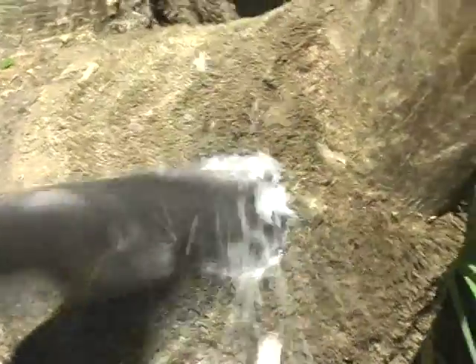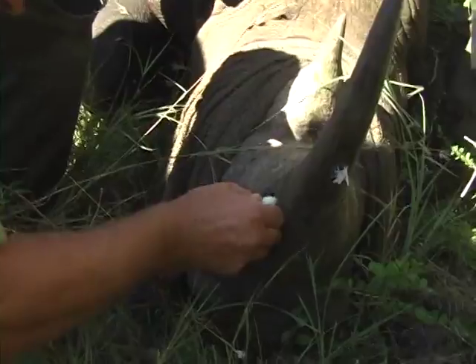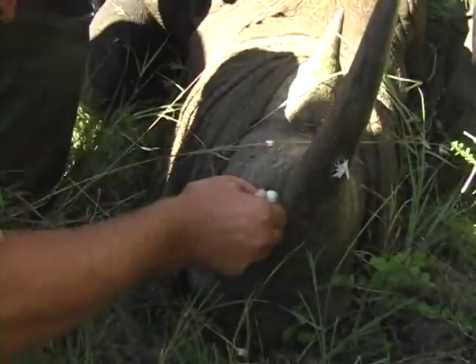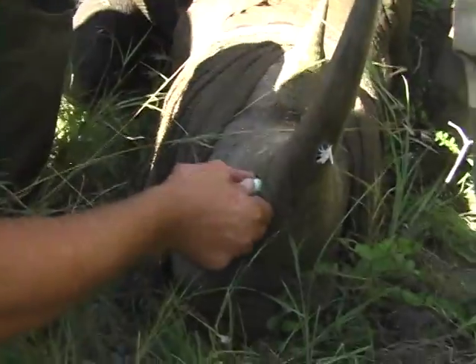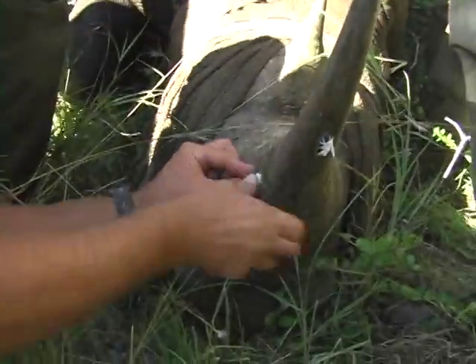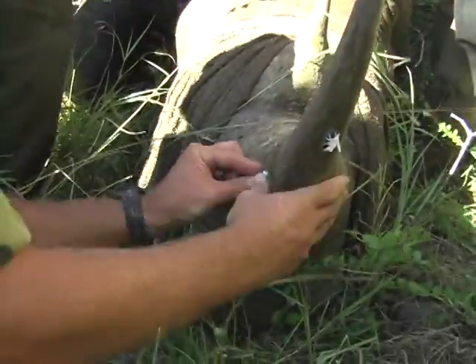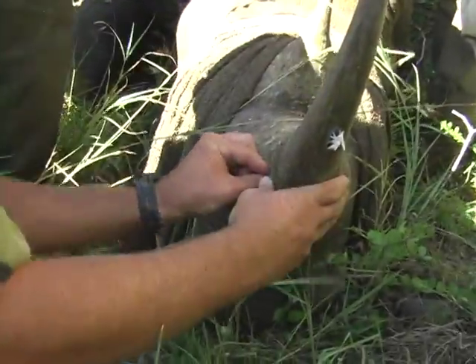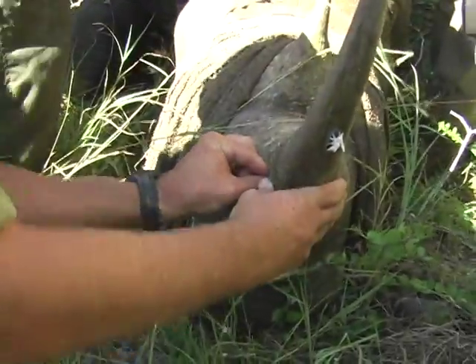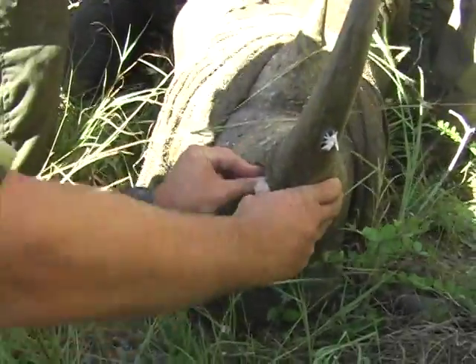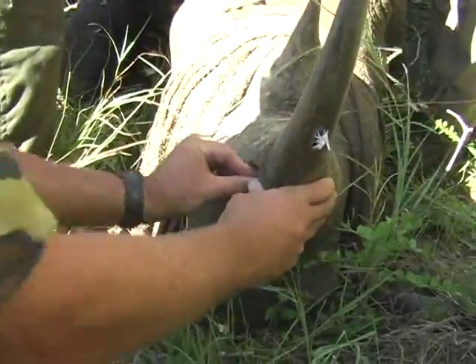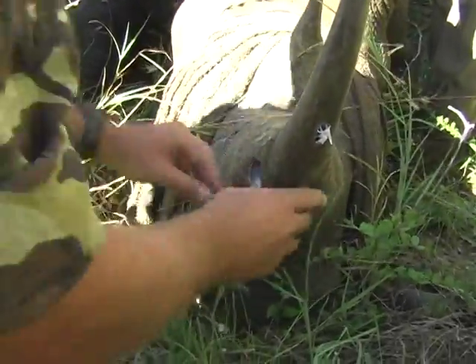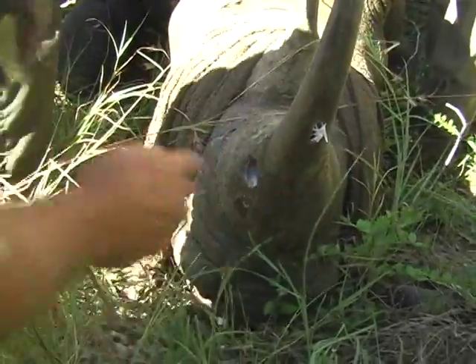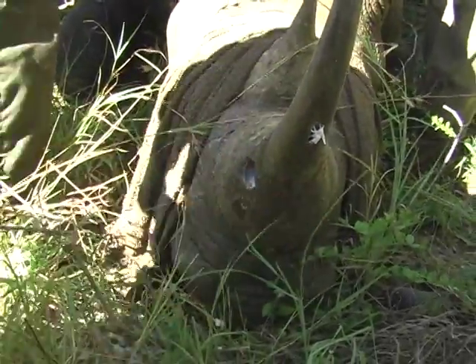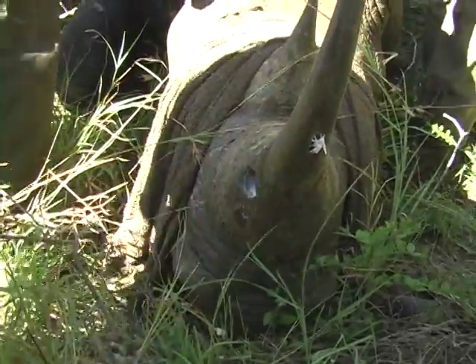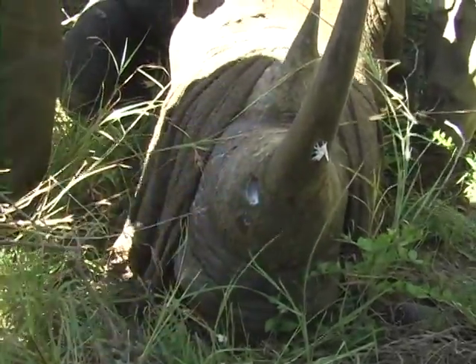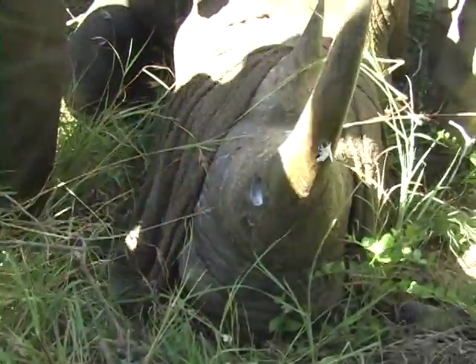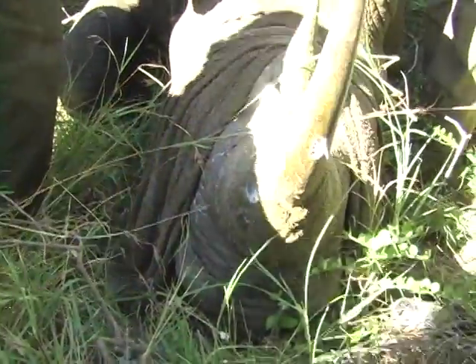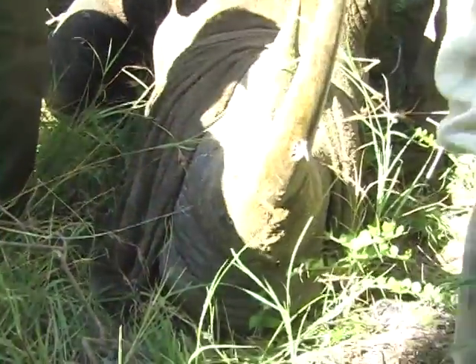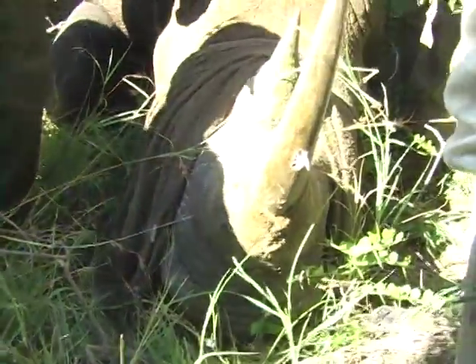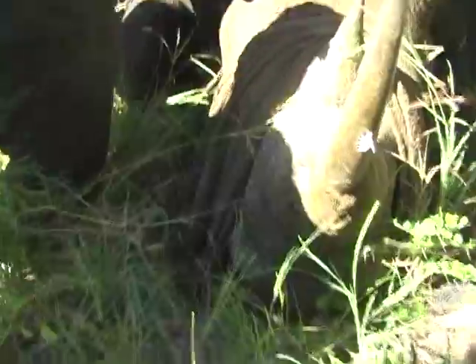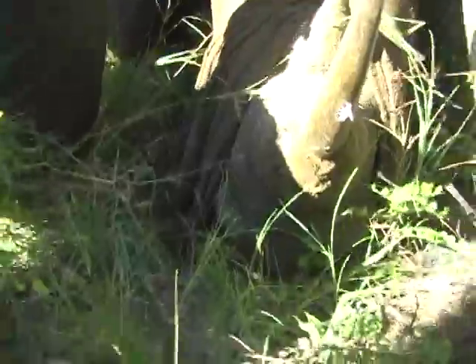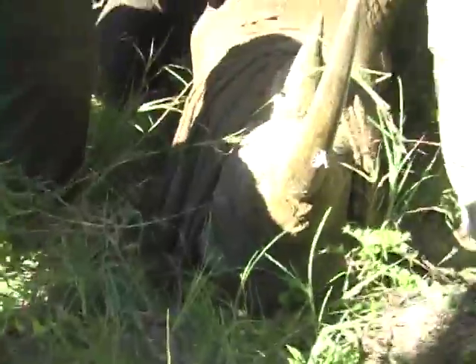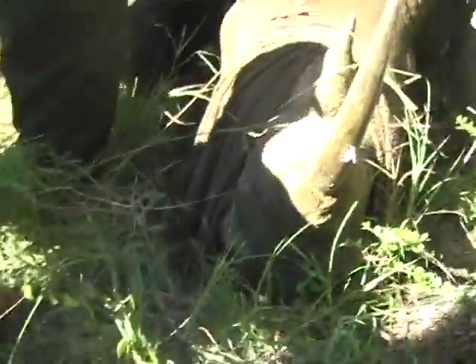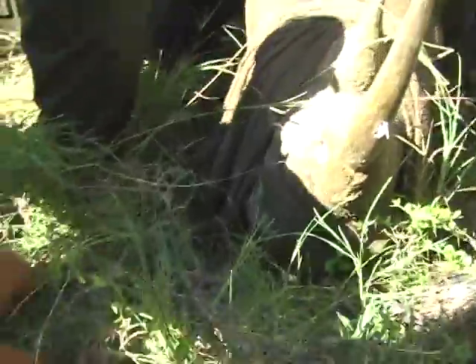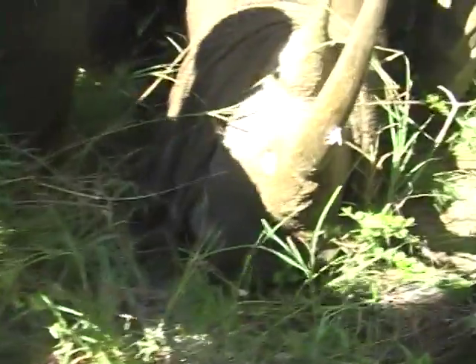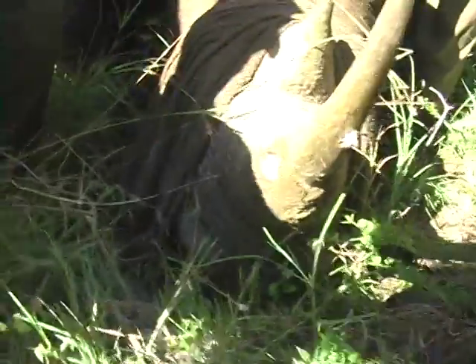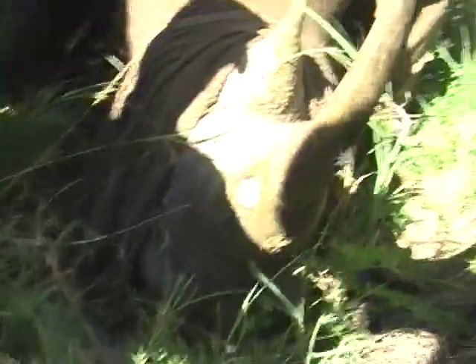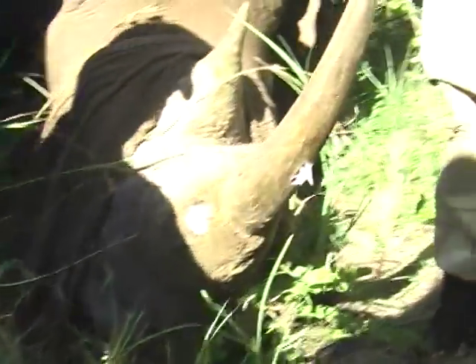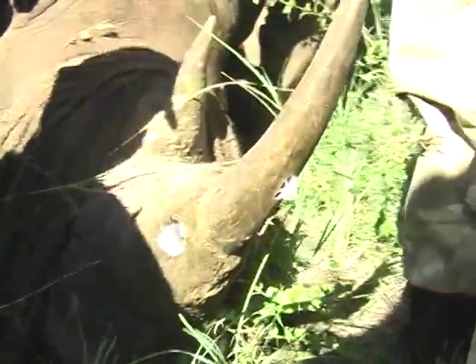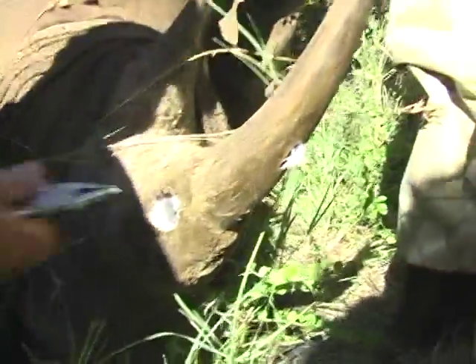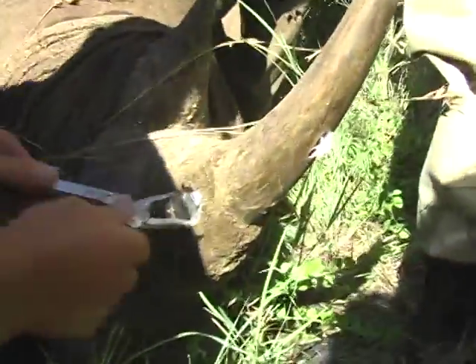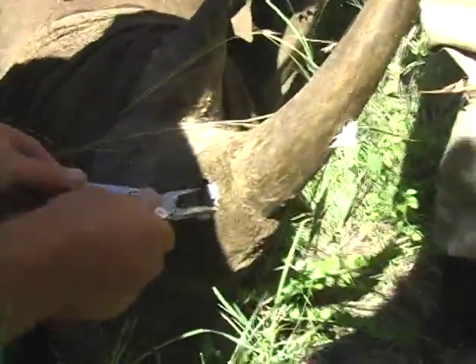An electronic chip or a transmitter will be put in a drilled hole, and this will help to monitor the rhino in its new habitat.